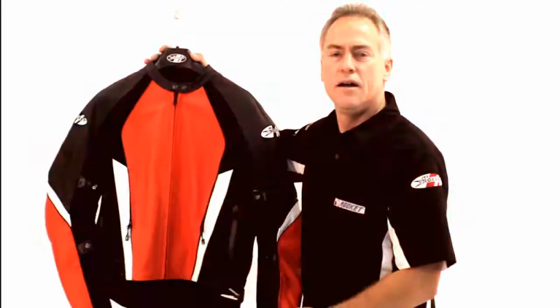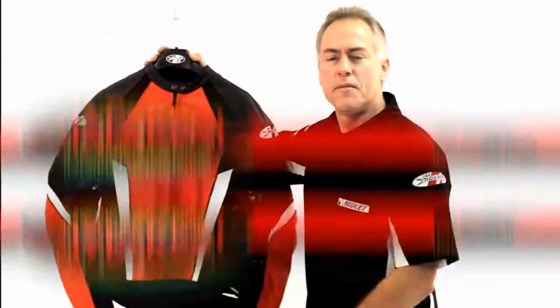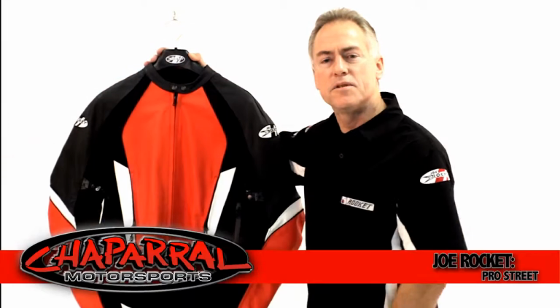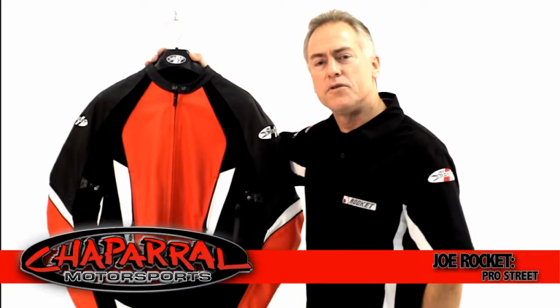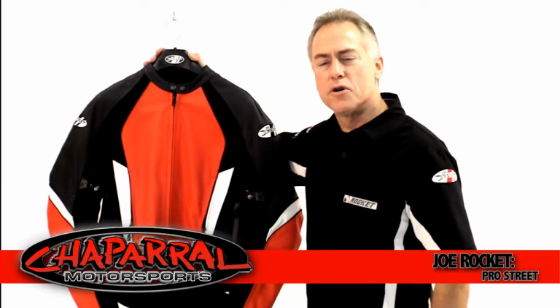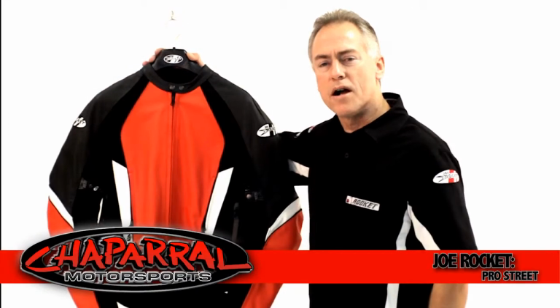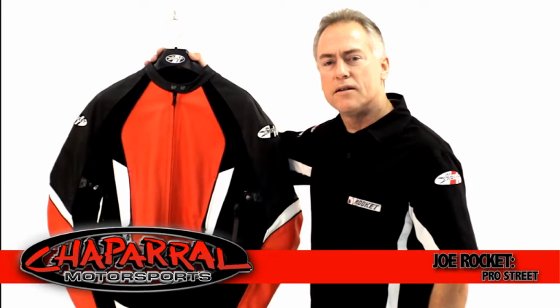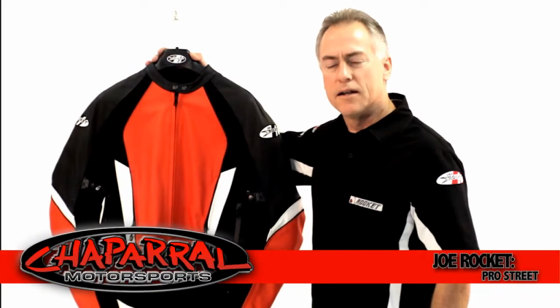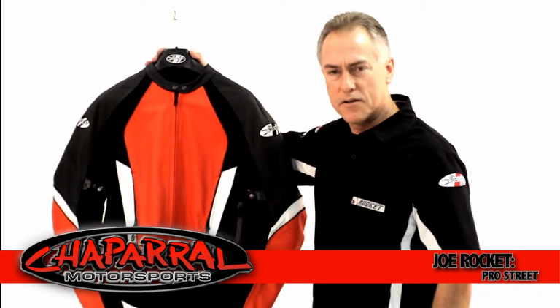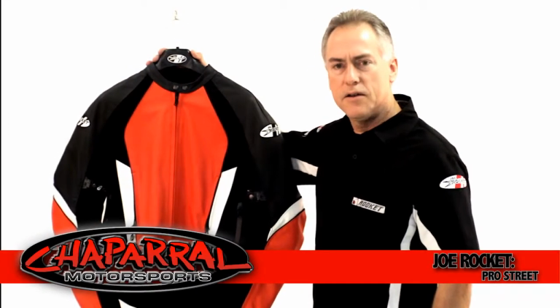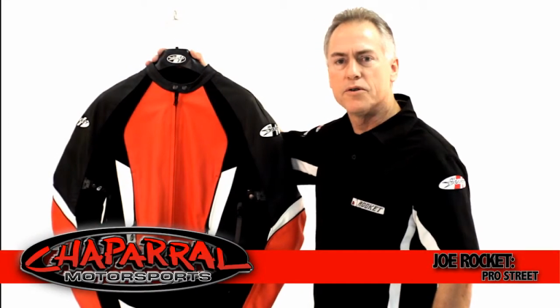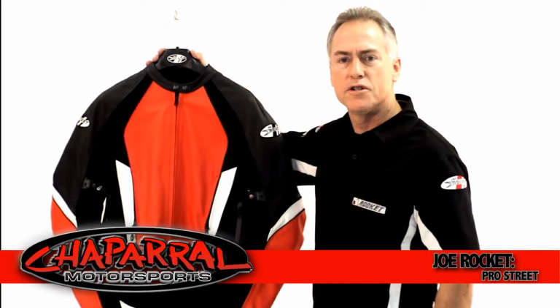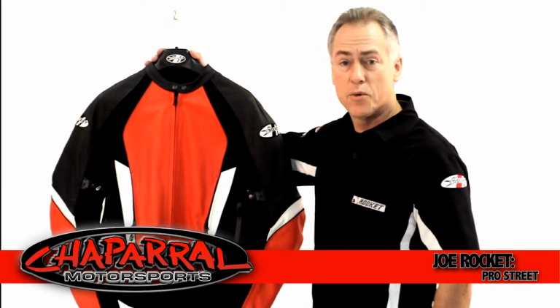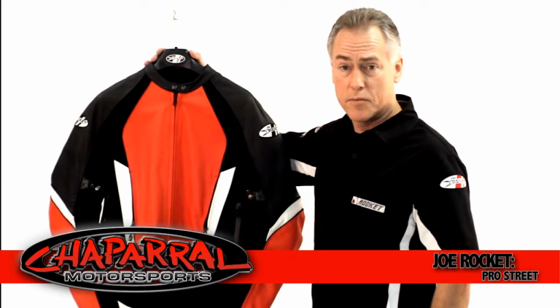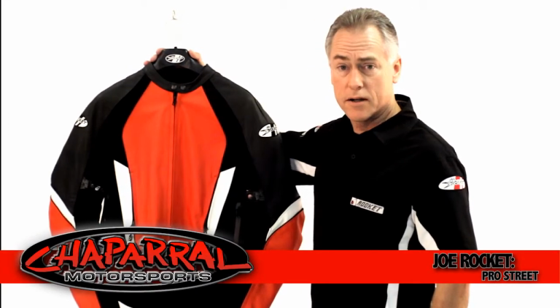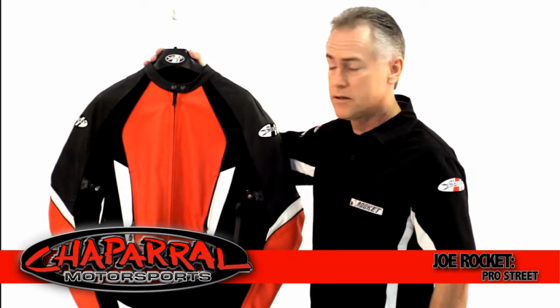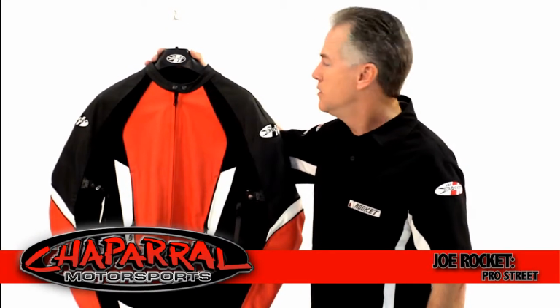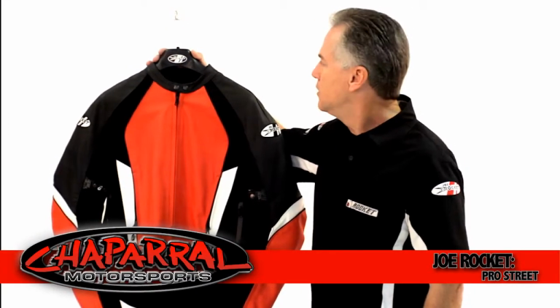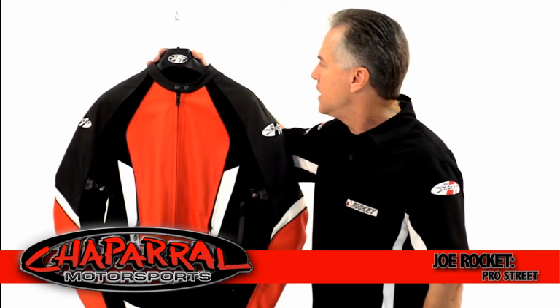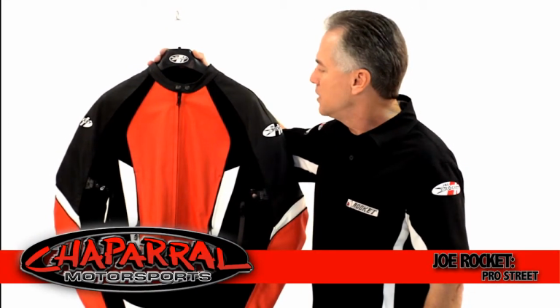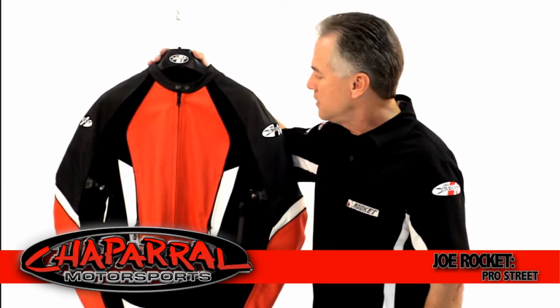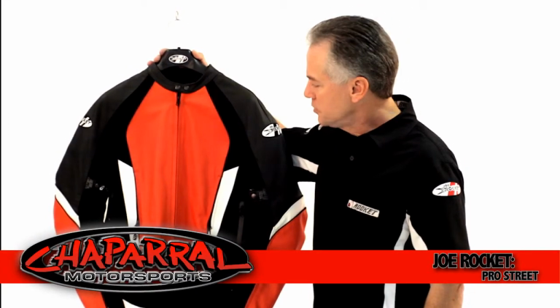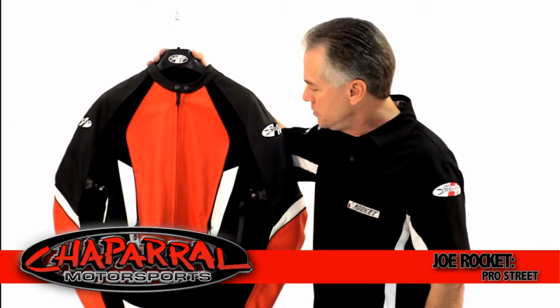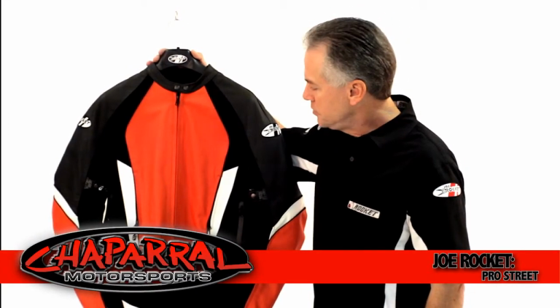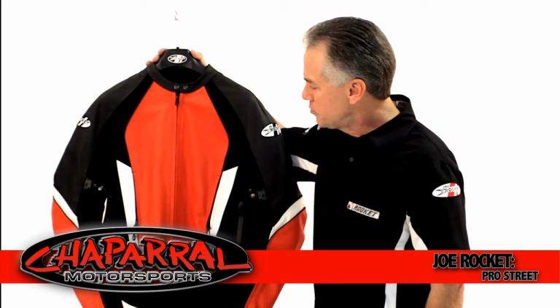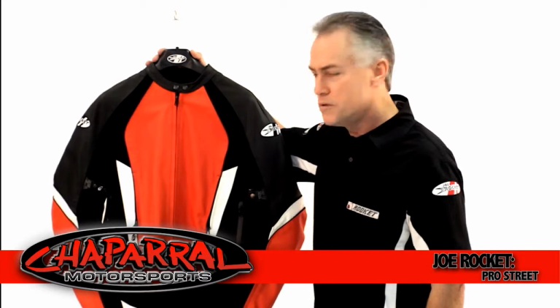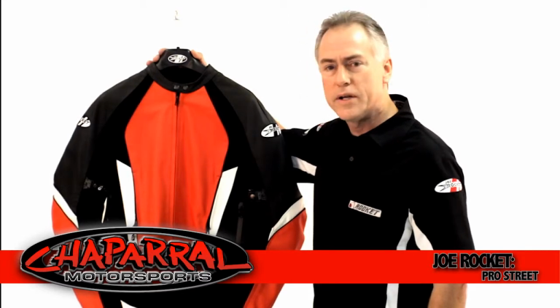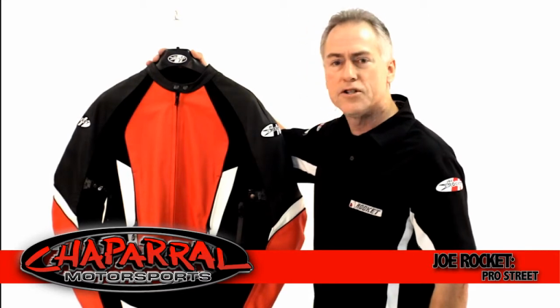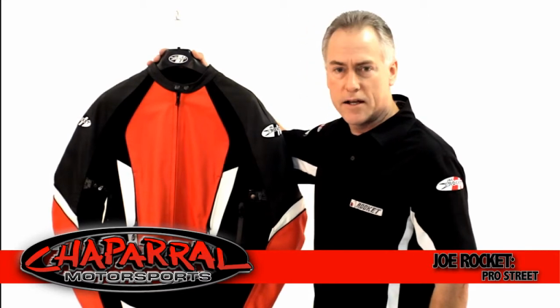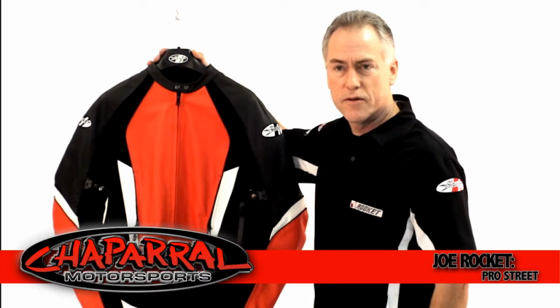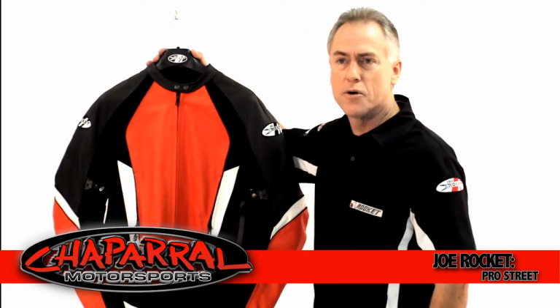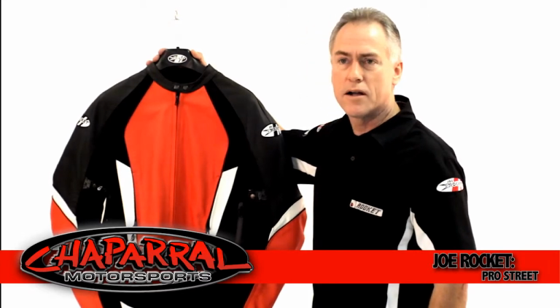Hi, my name is Kevin with Joe Rocket and I'd like to thank you for your interest in Joe Rocket products. Today I would like to introduce you to the new Pro Street Jacket from Joe Rocket.